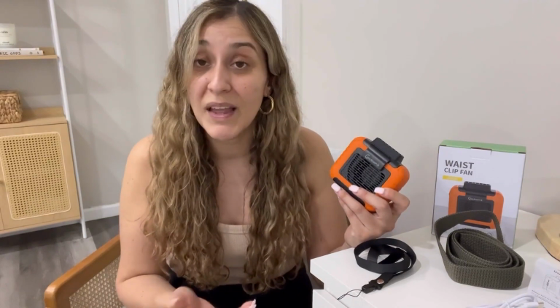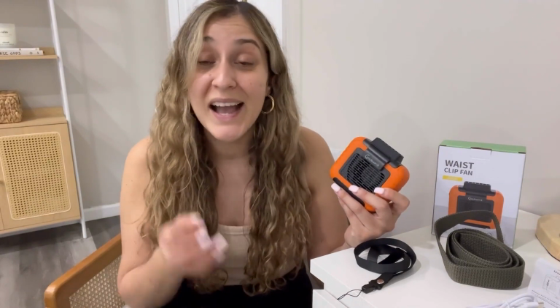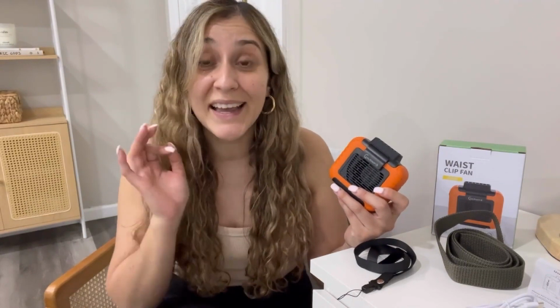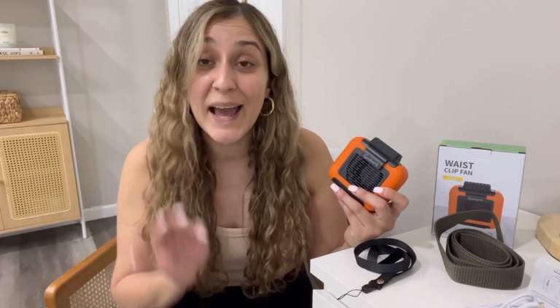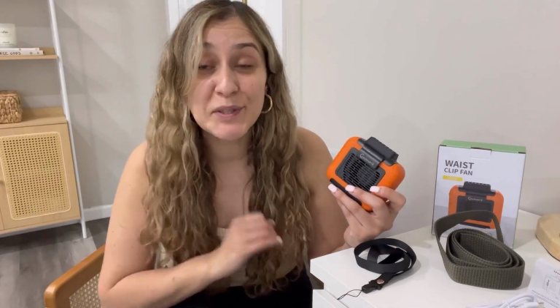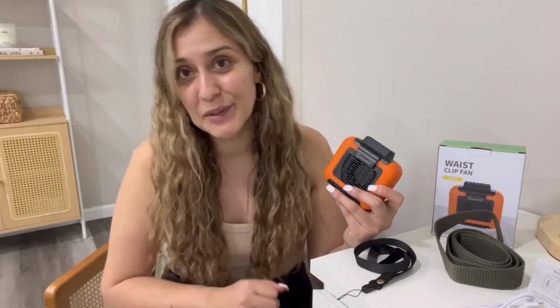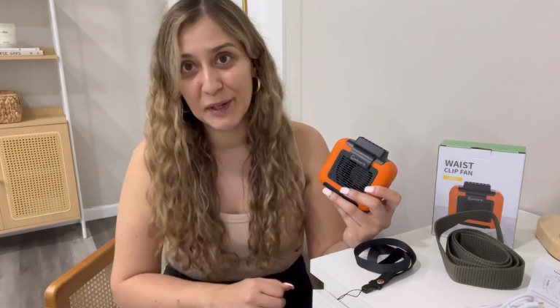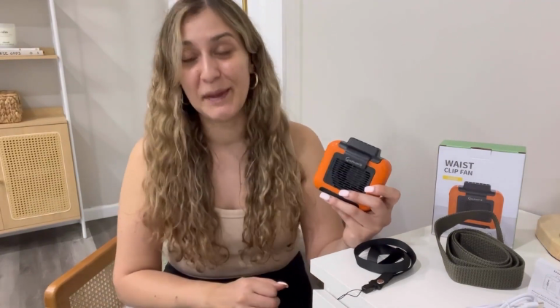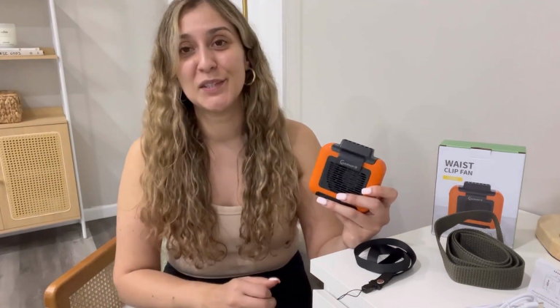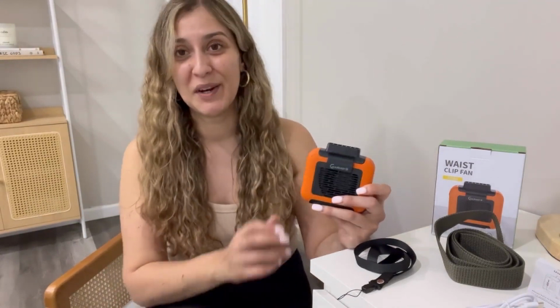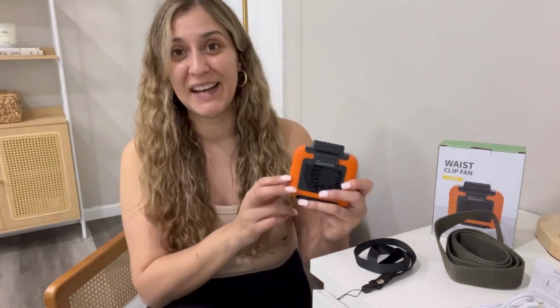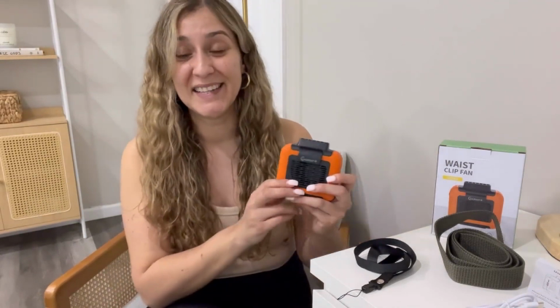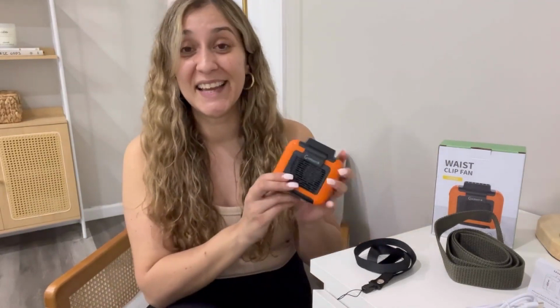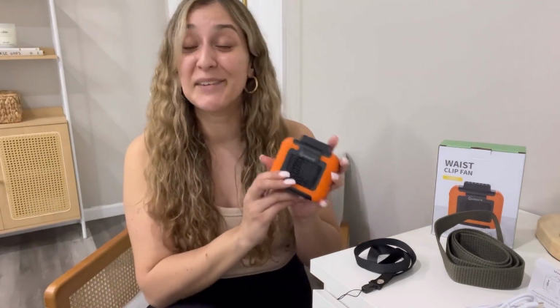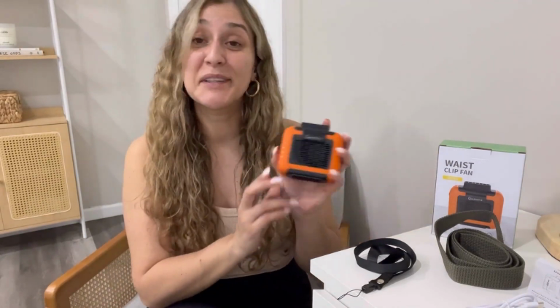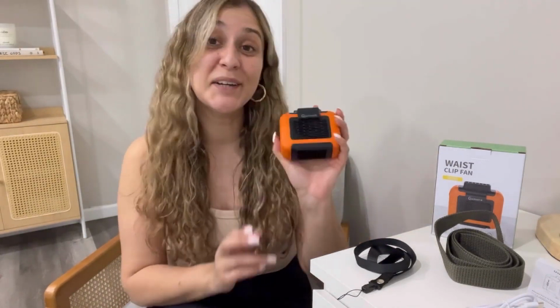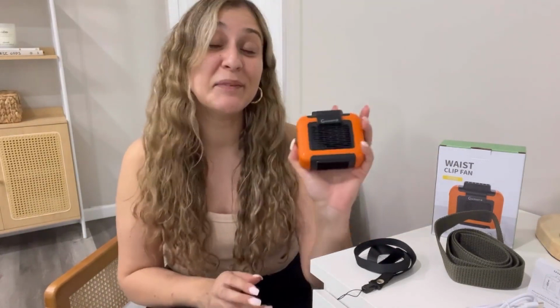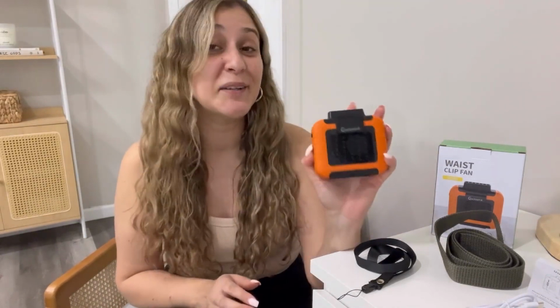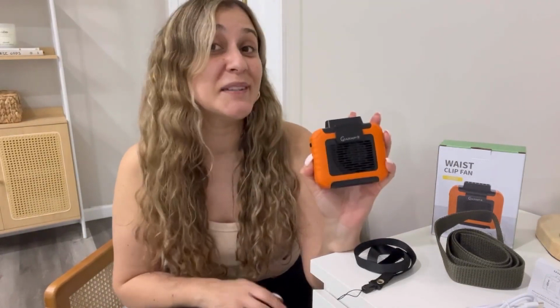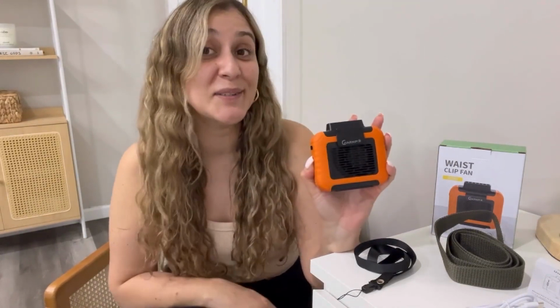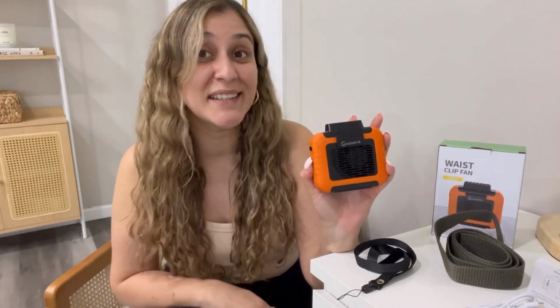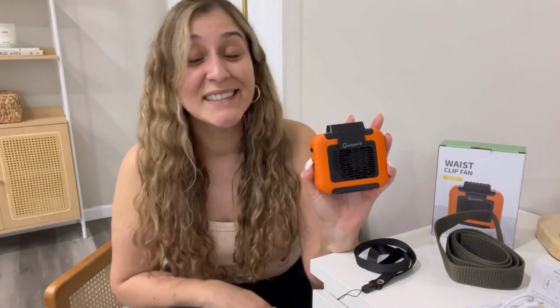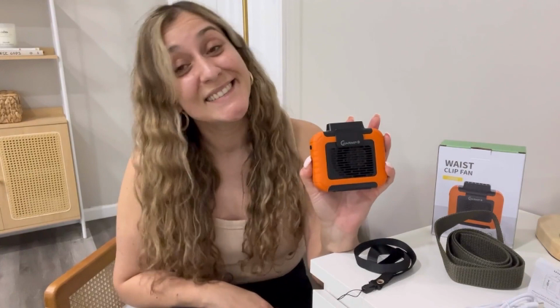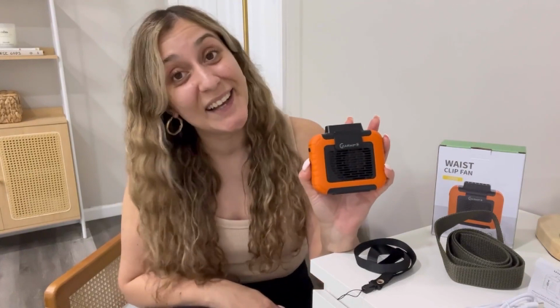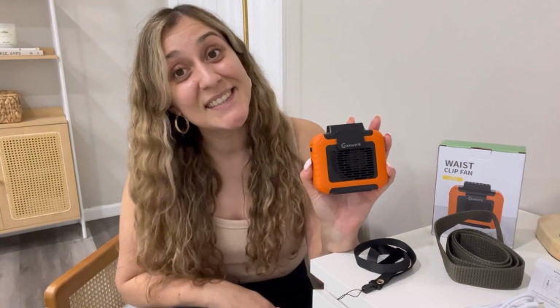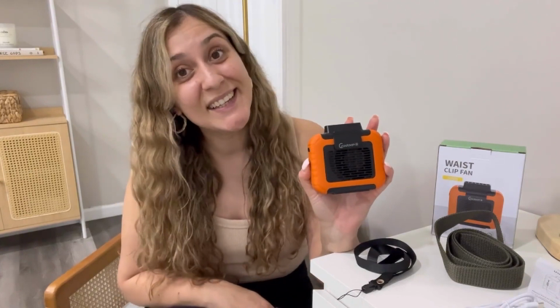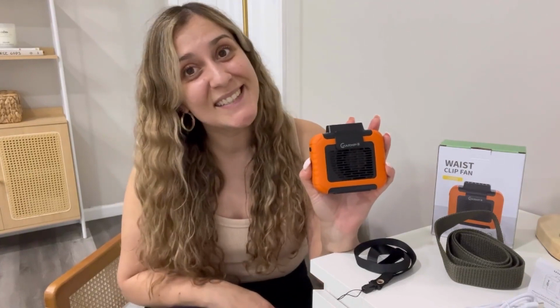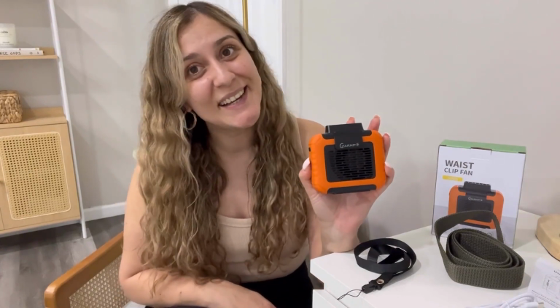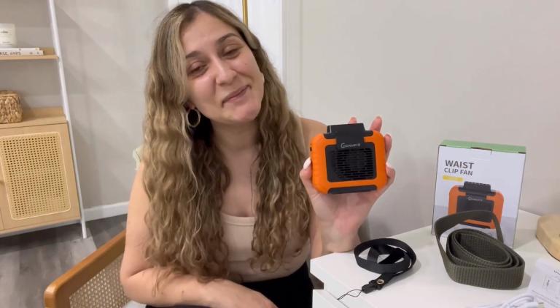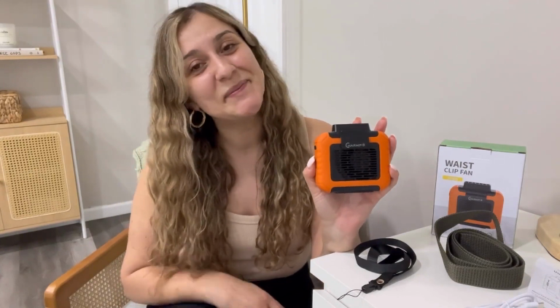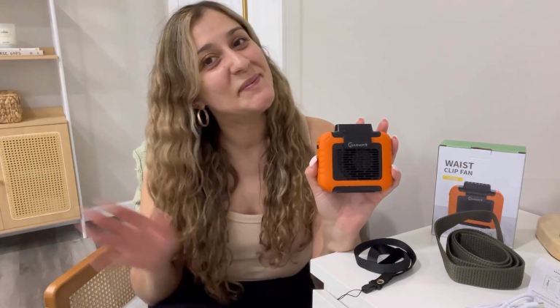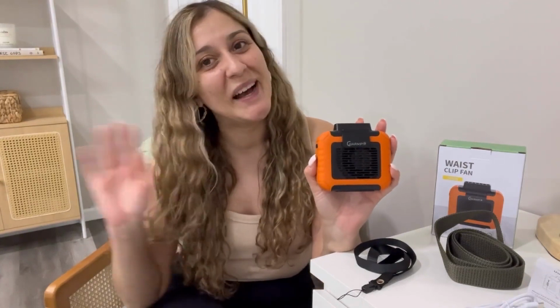I absolutely recommend this product, guys. I really hope that you will enjoy it. I'll see you next time. Bye.